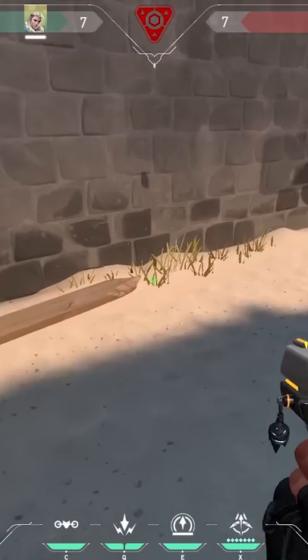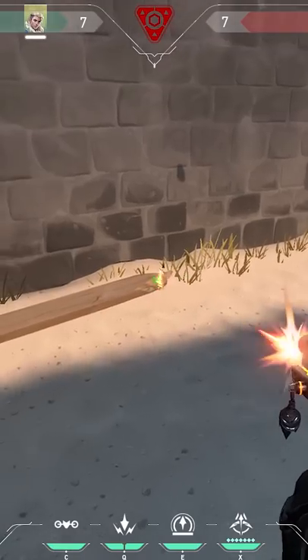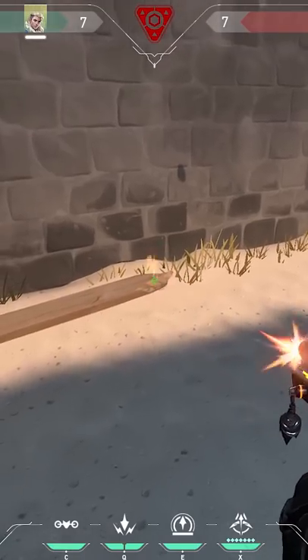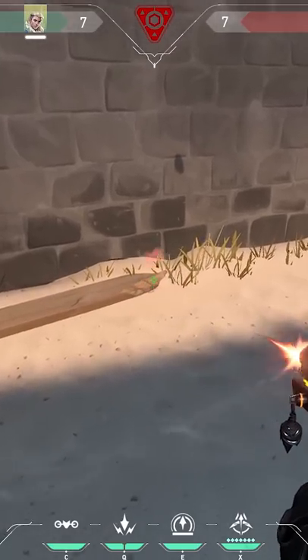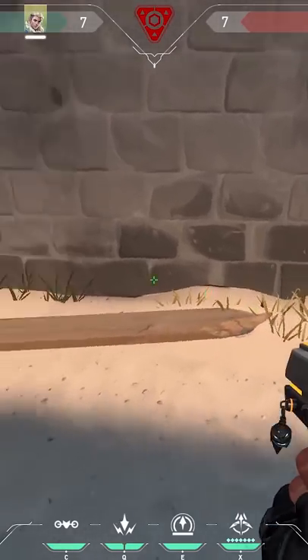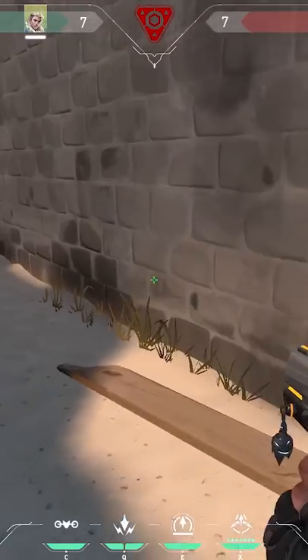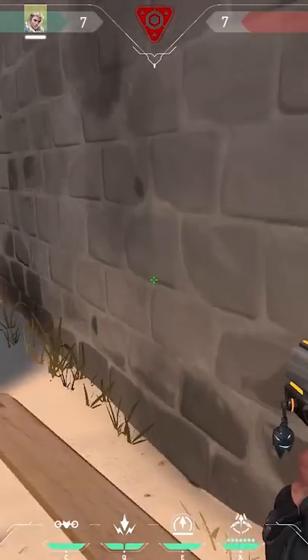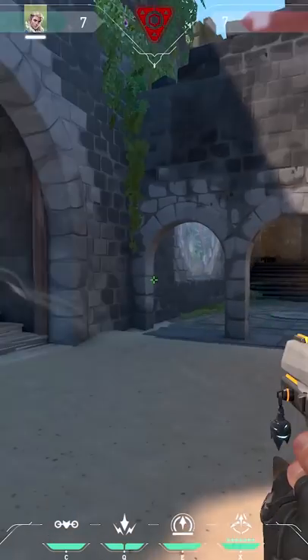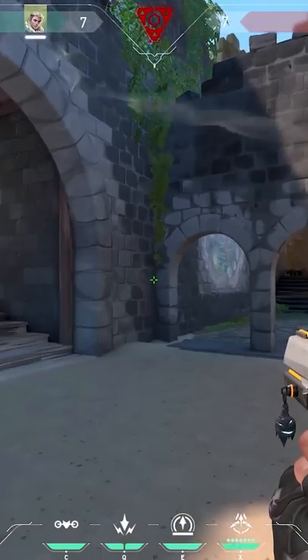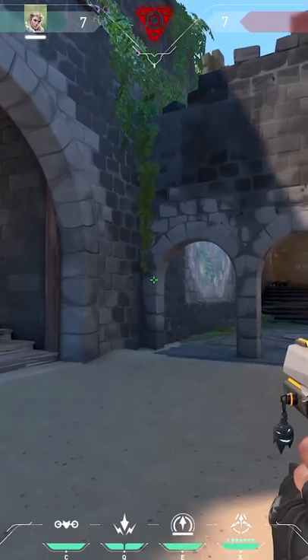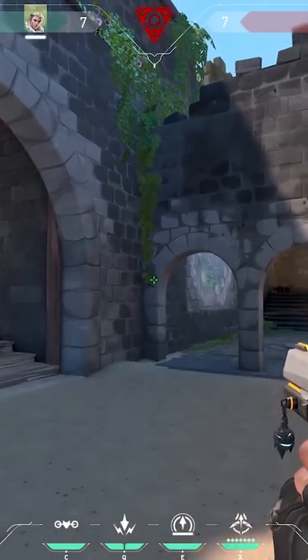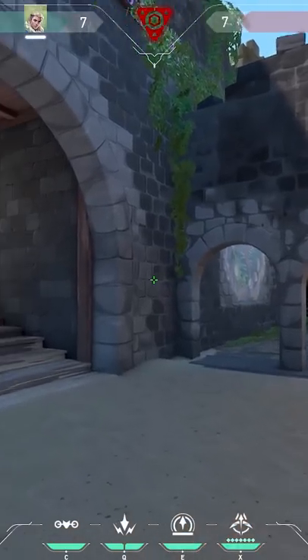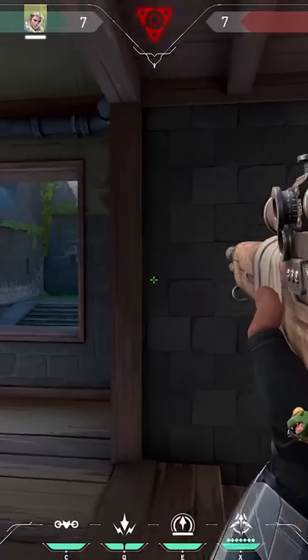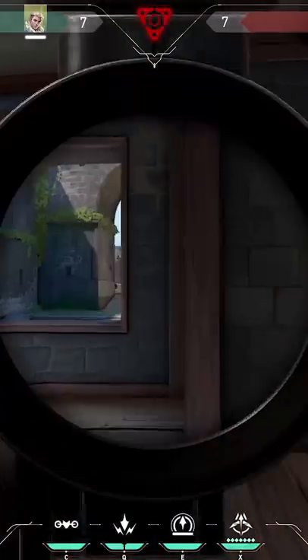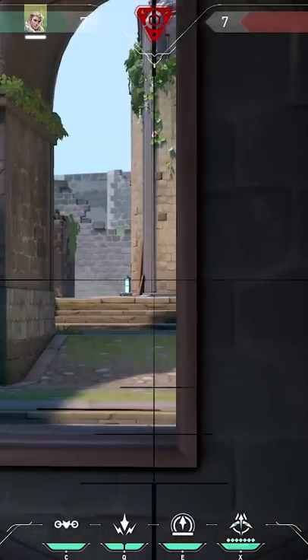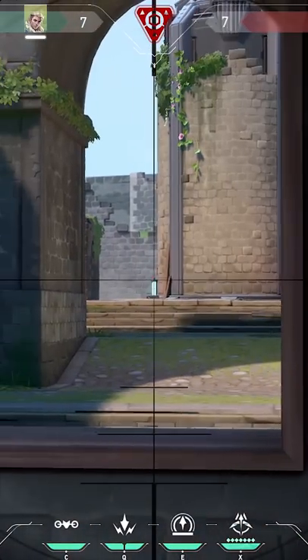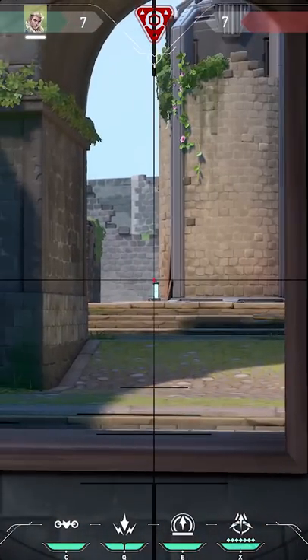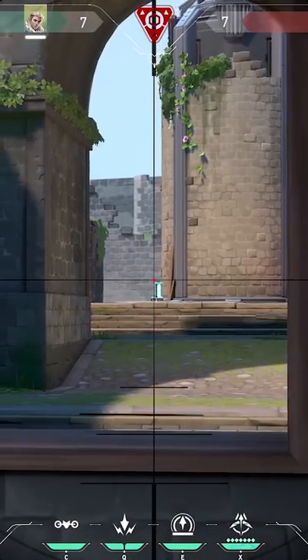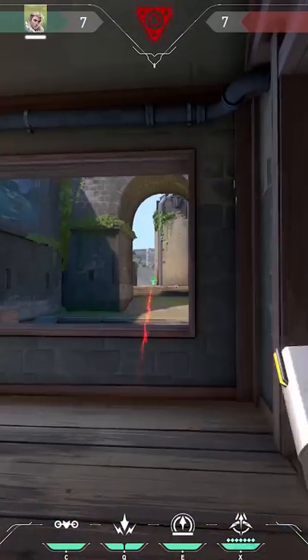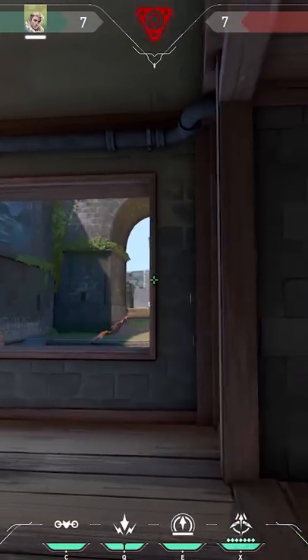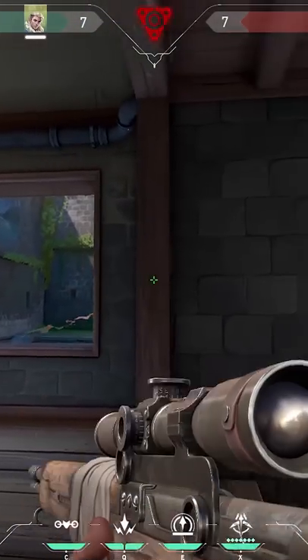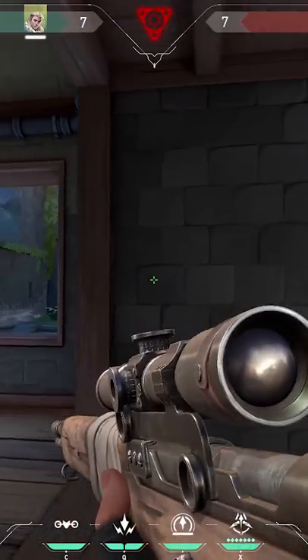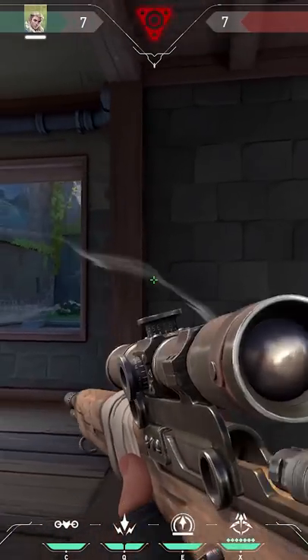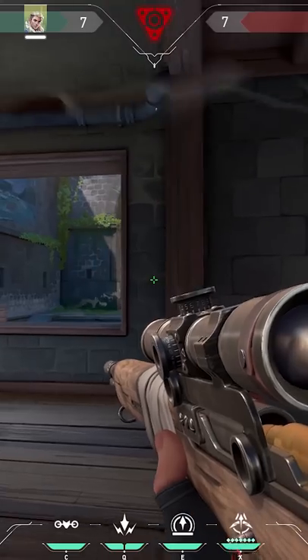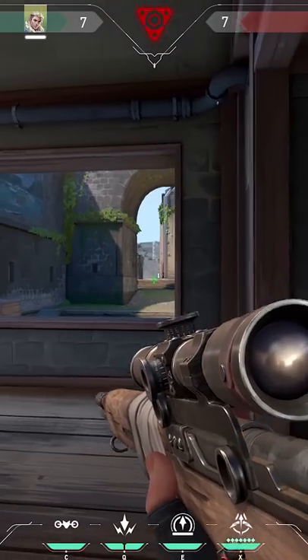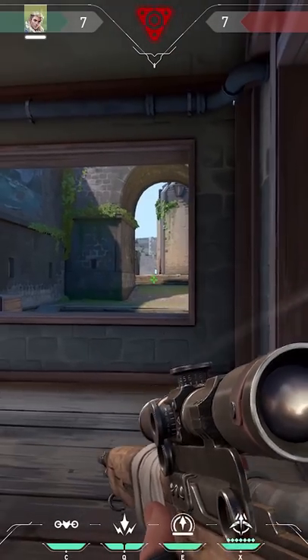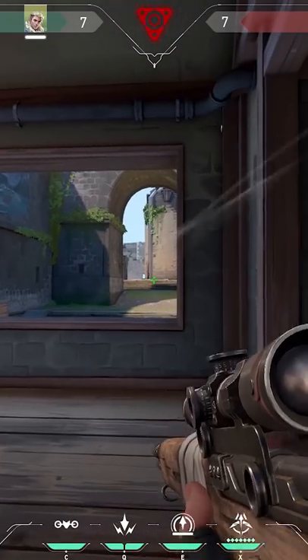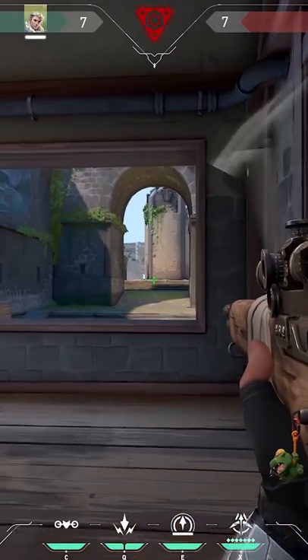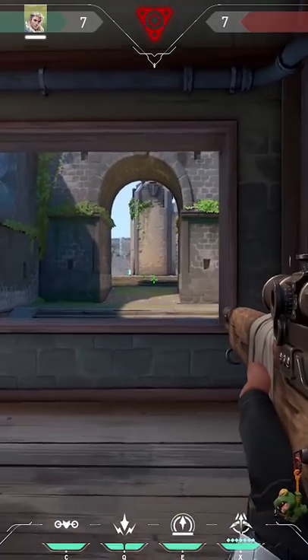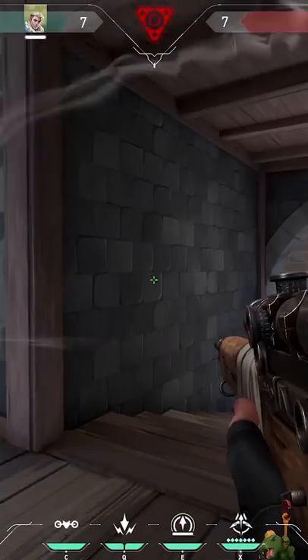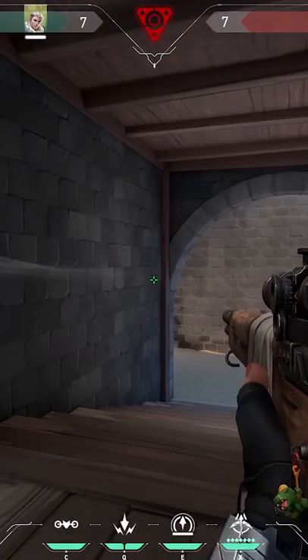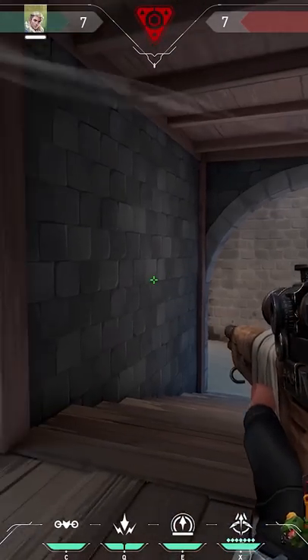So we're going to learn lineups from this wooden thing over here. This way if your lineup does not work out you can still peek from window all the way to the spike.